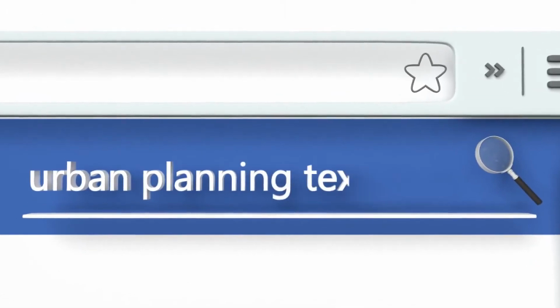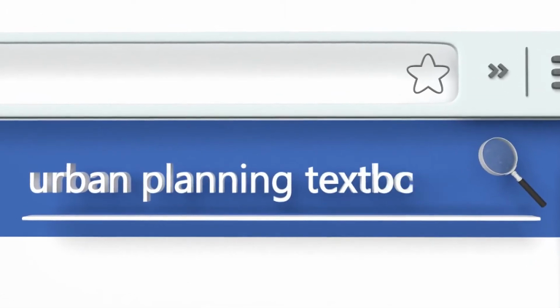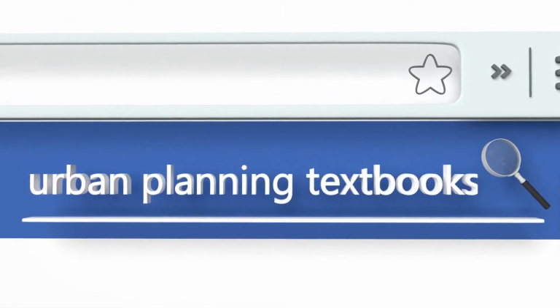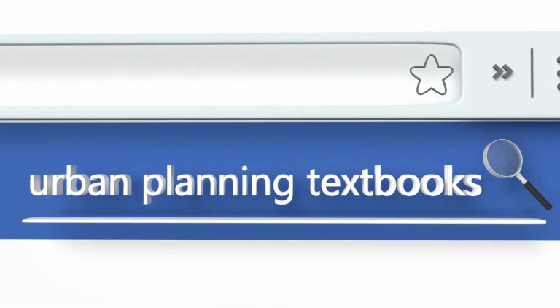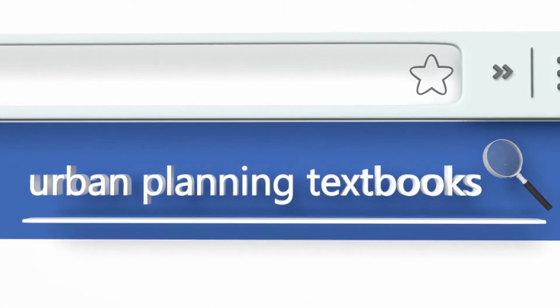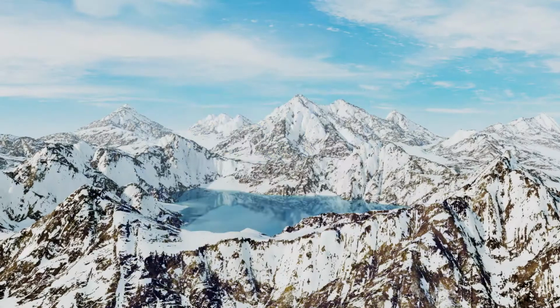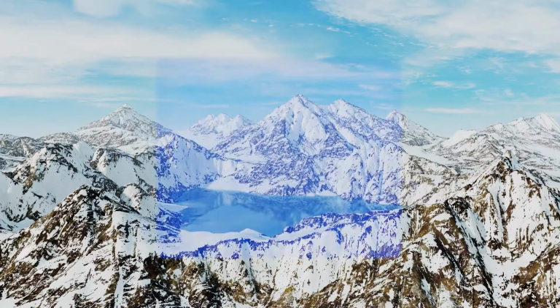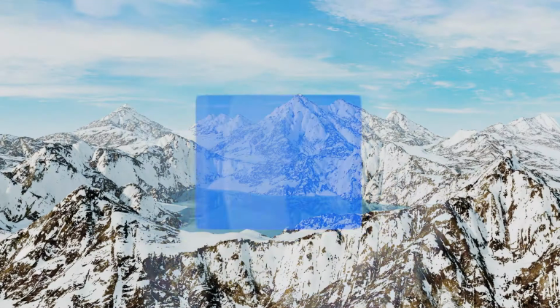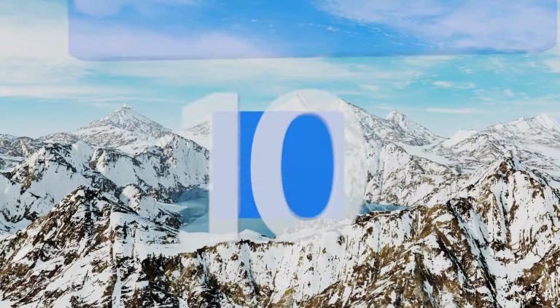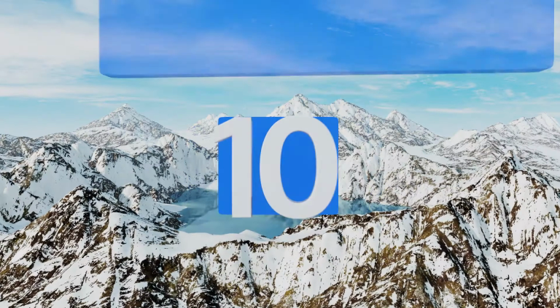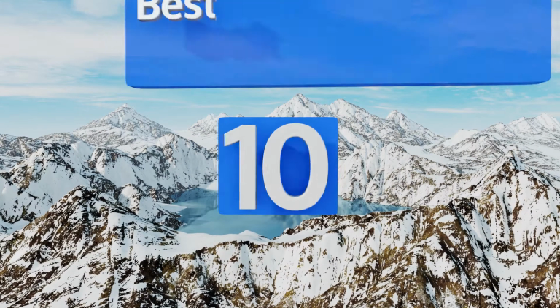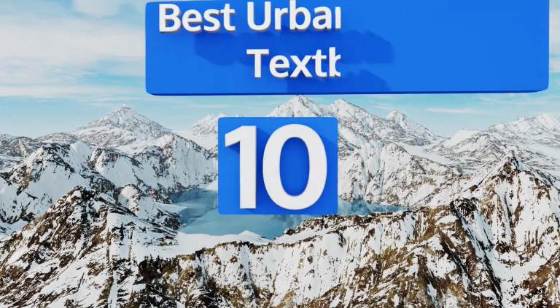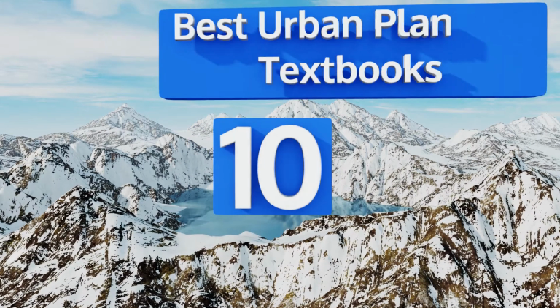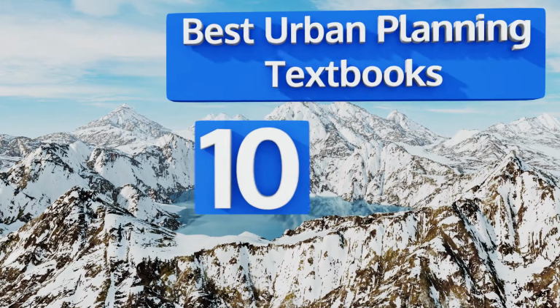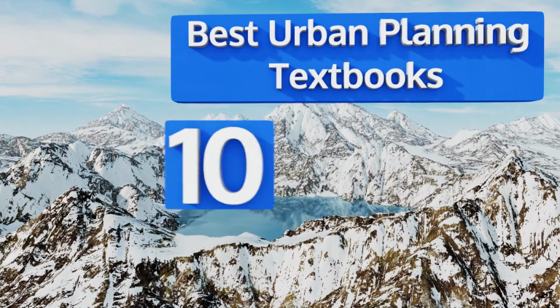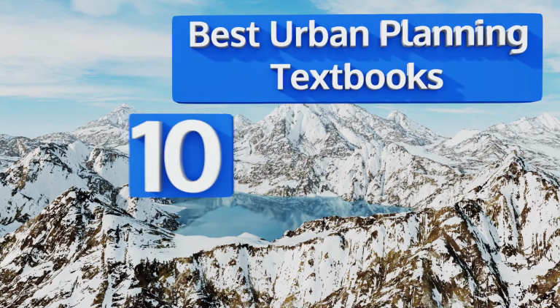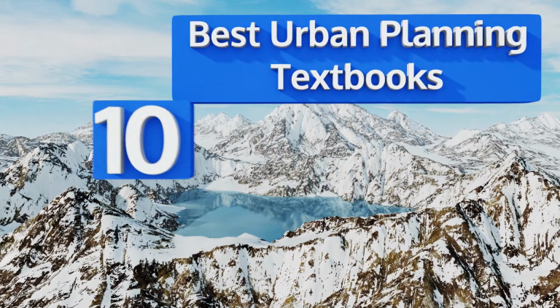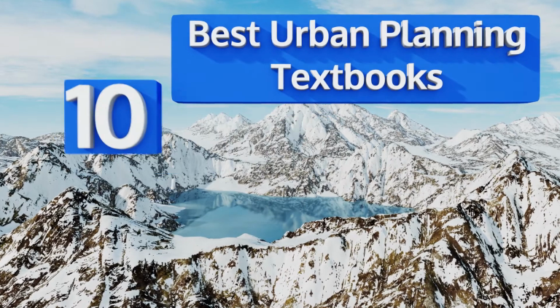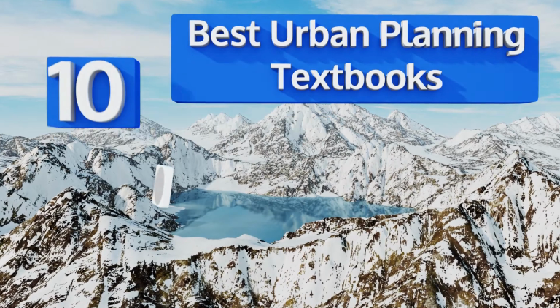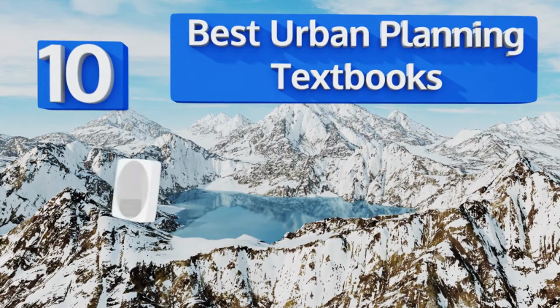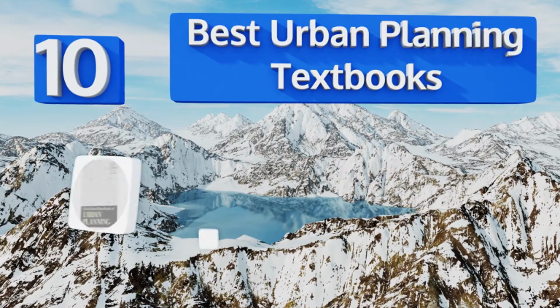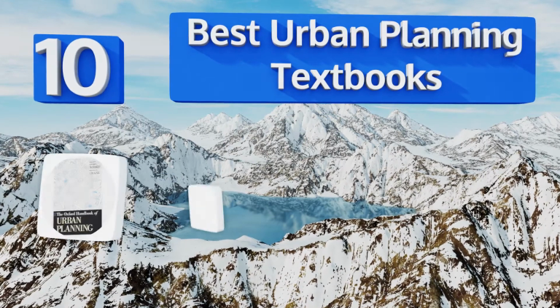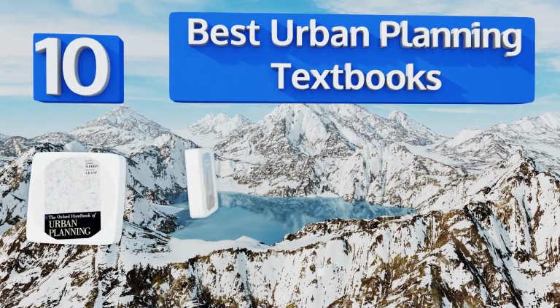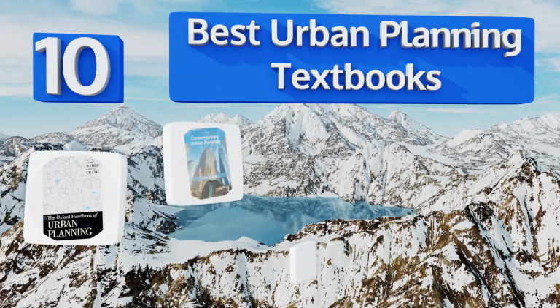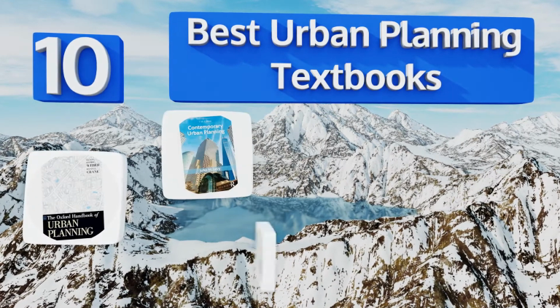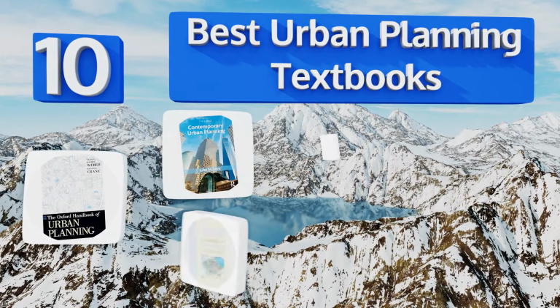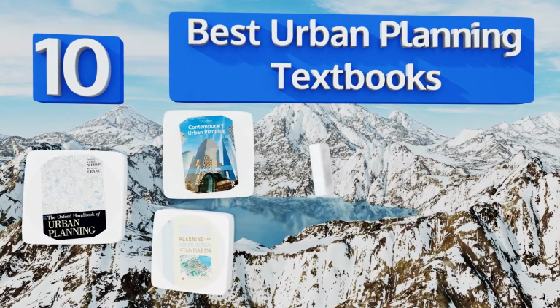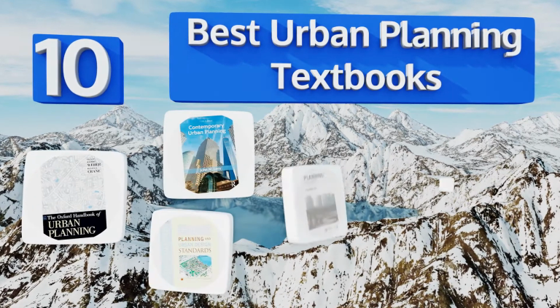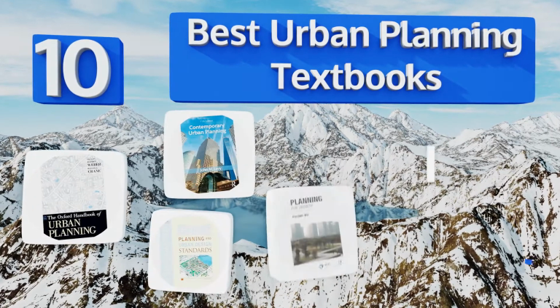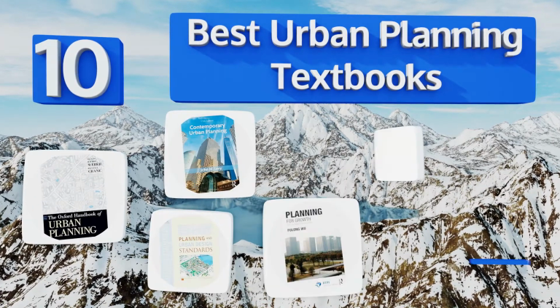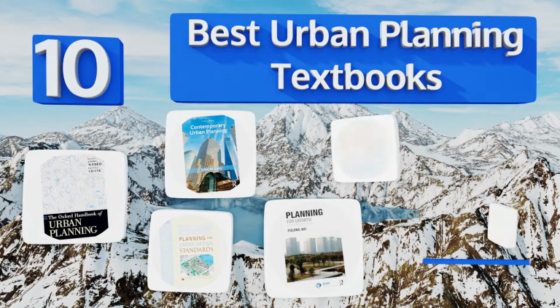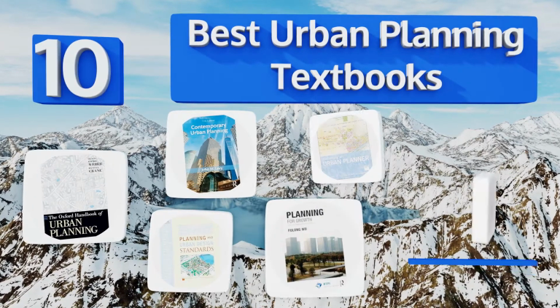EasyVid presents the 10 best urban planning textbooks. Let's get started with the list.